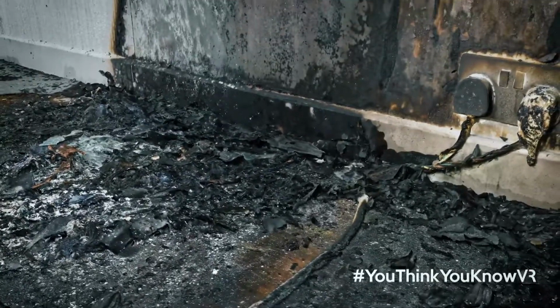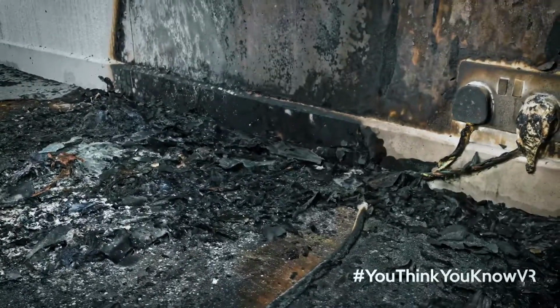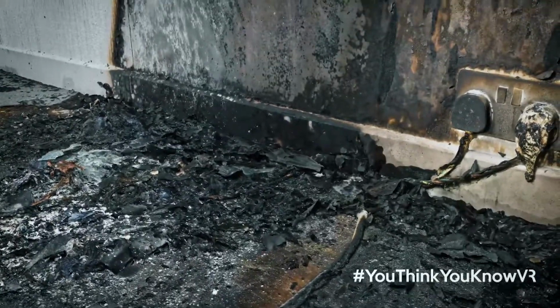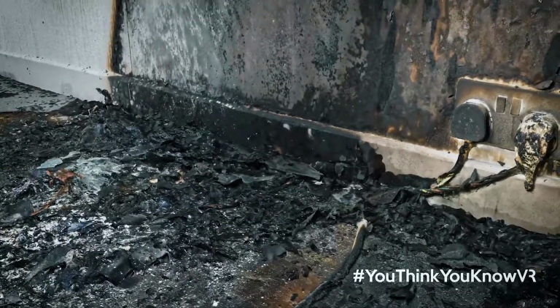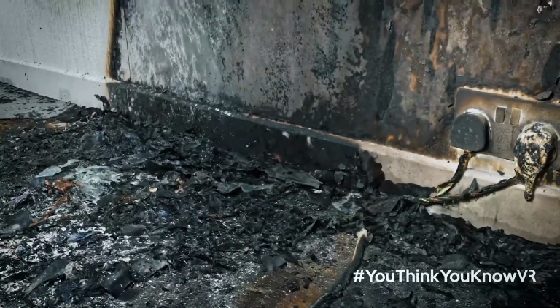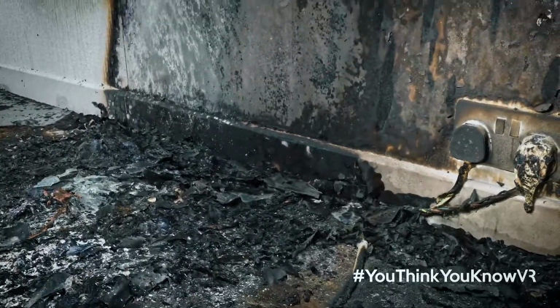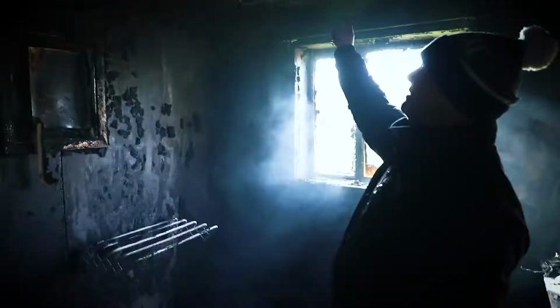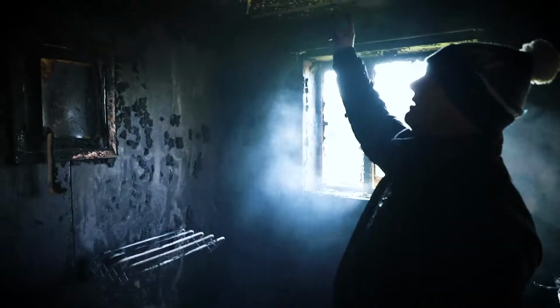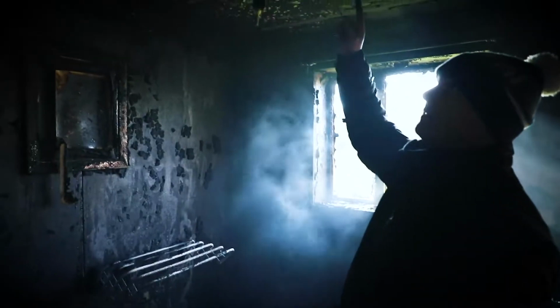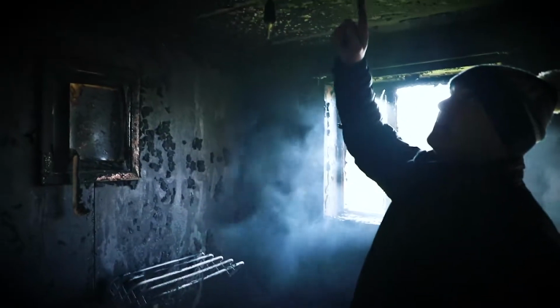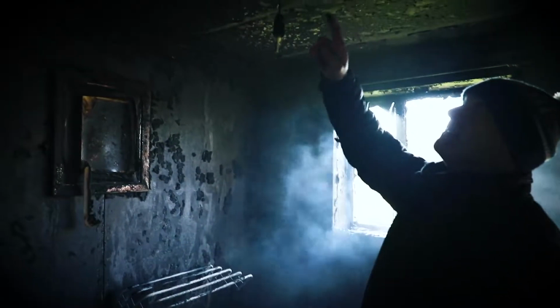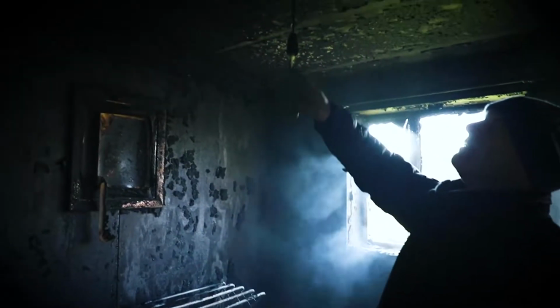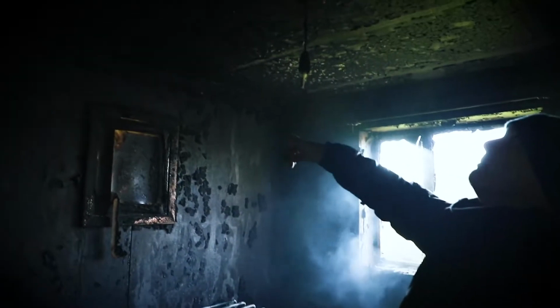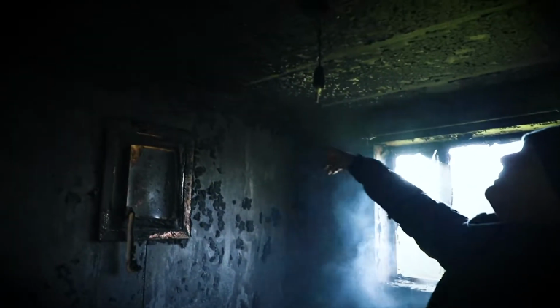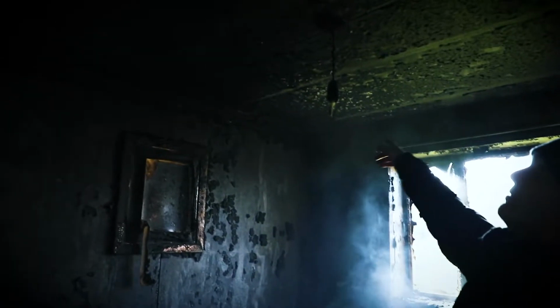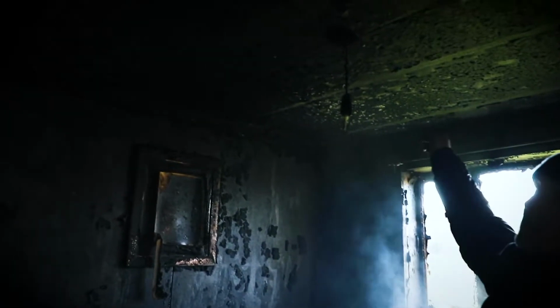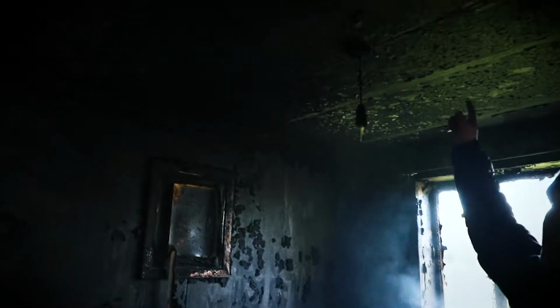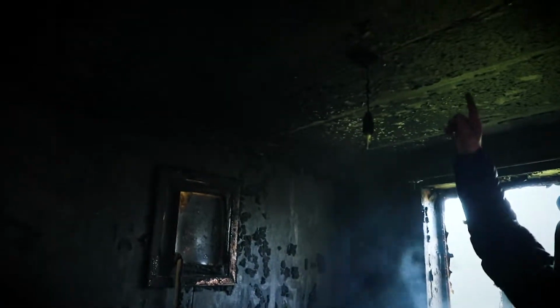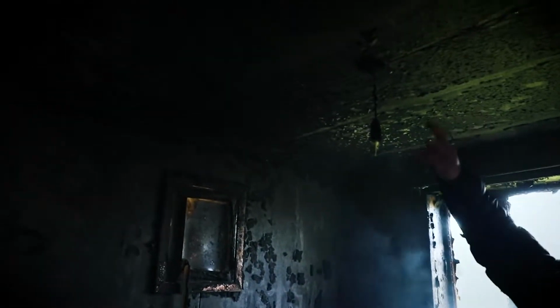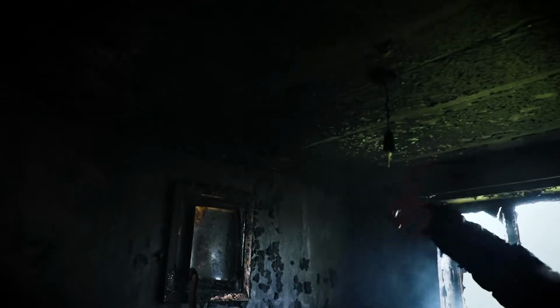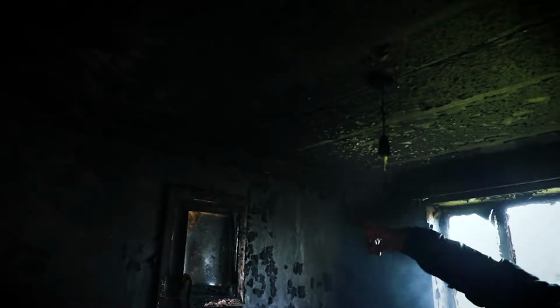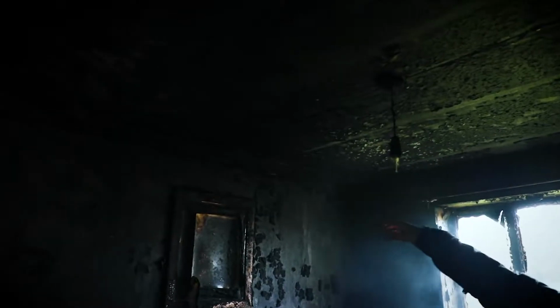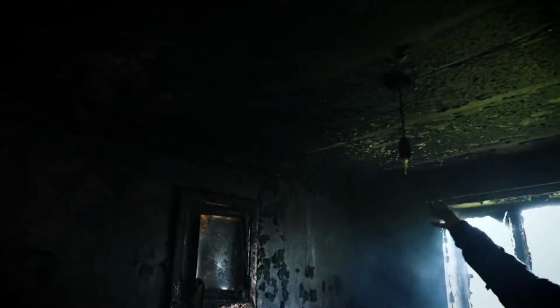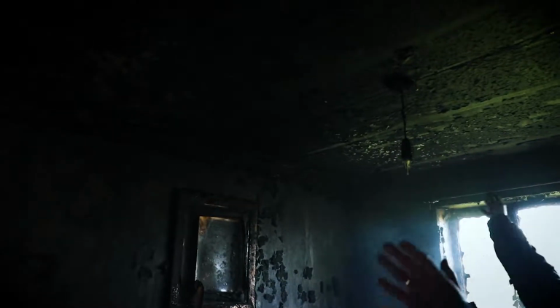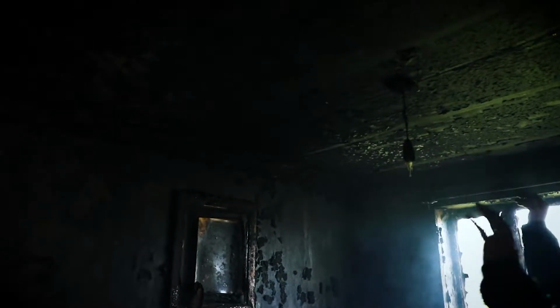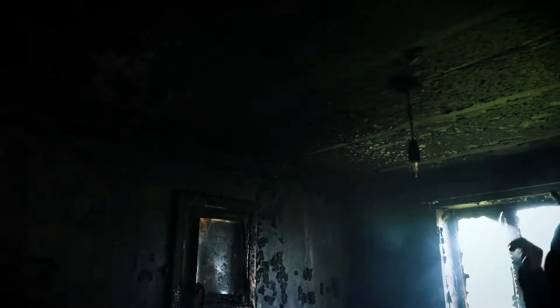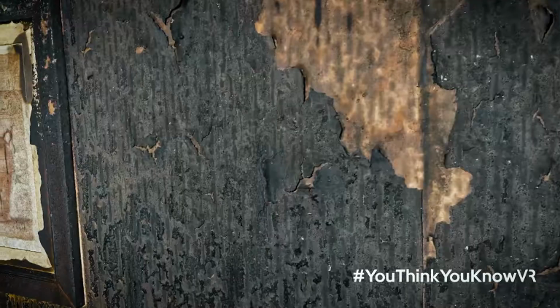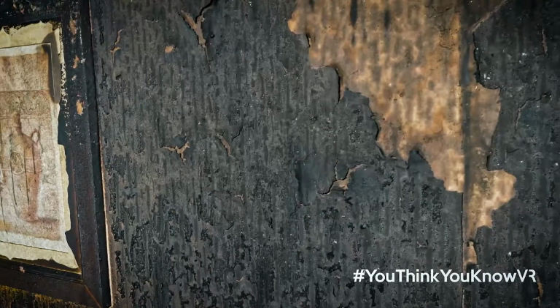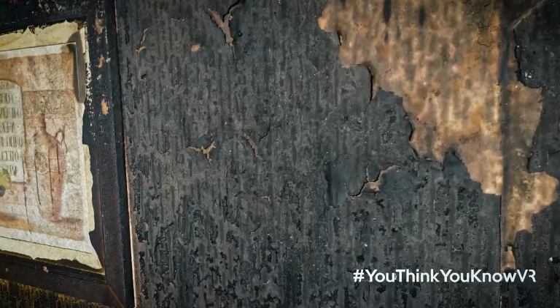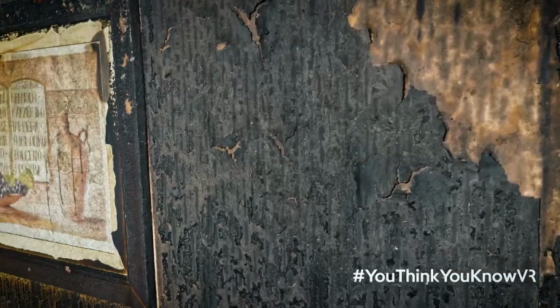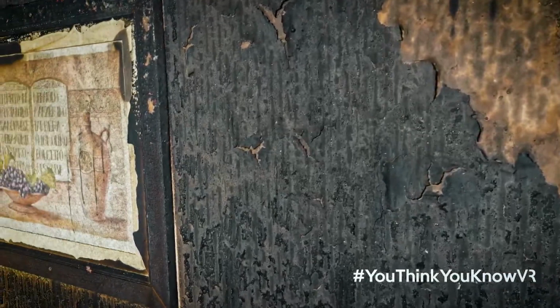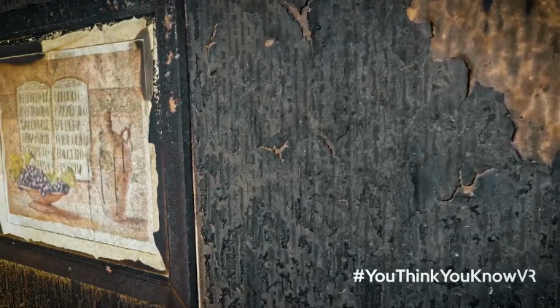There's a plume on the ceiling. See how the paper's burnt around the ceiling — you've got quite a good plume on the ceiling, and the more you get towards the door, there's less of it.